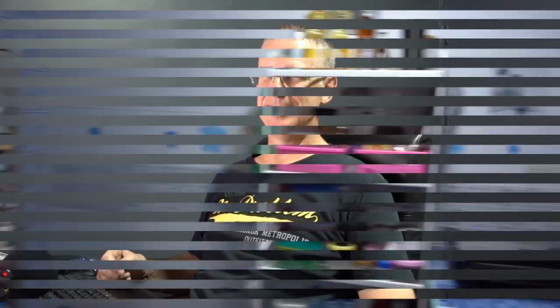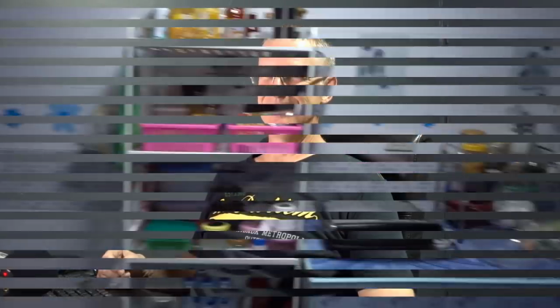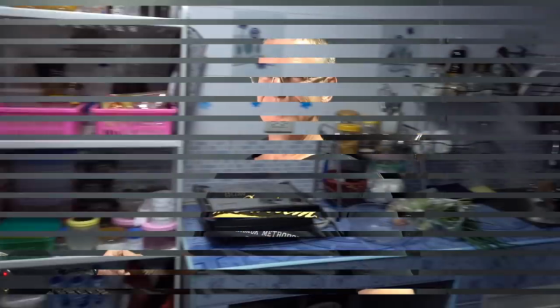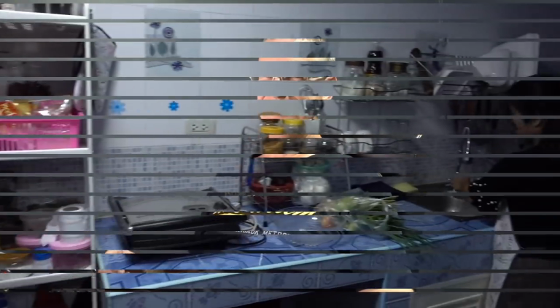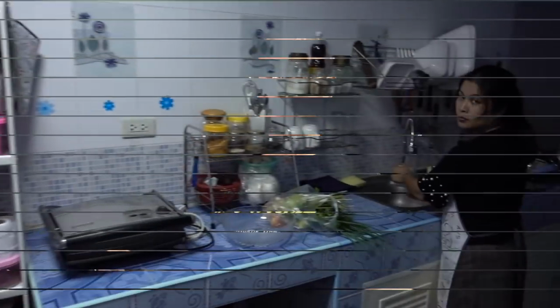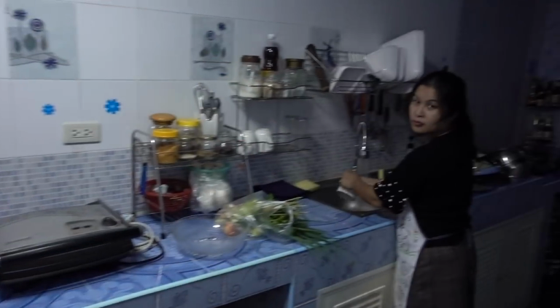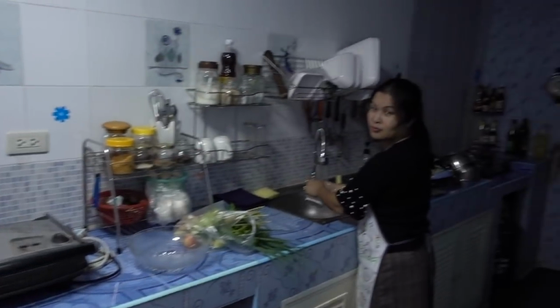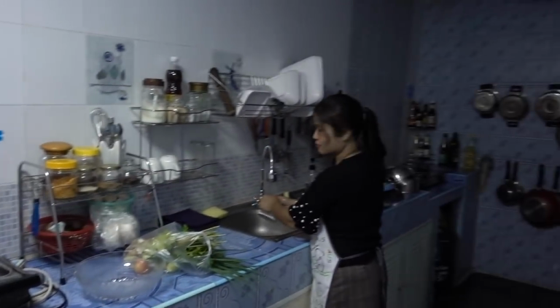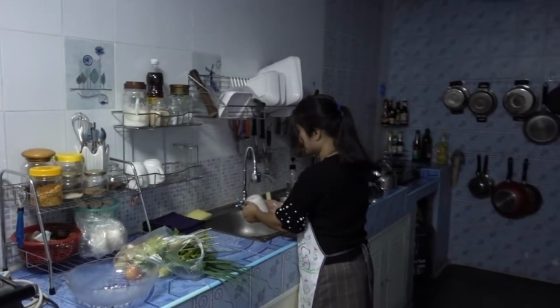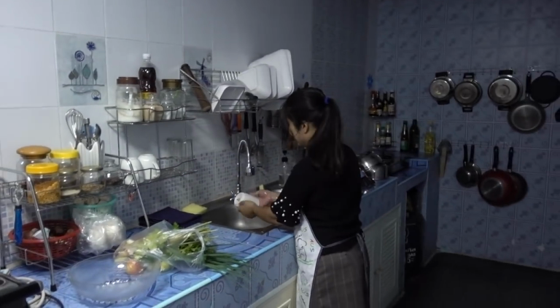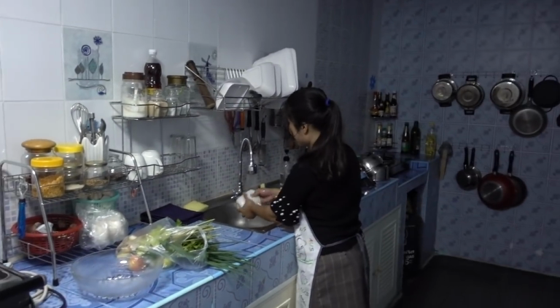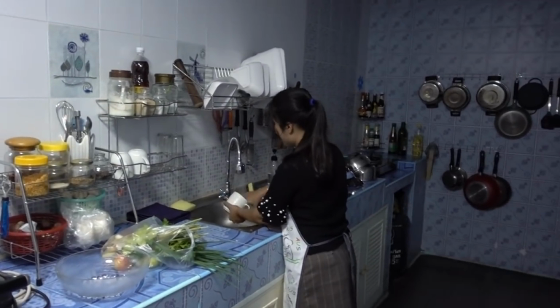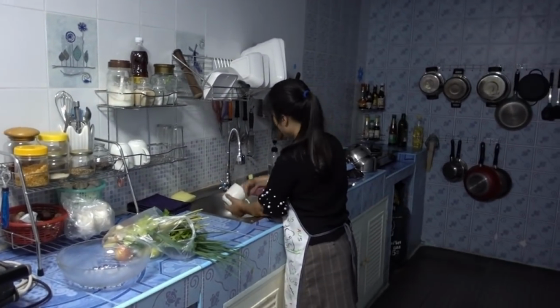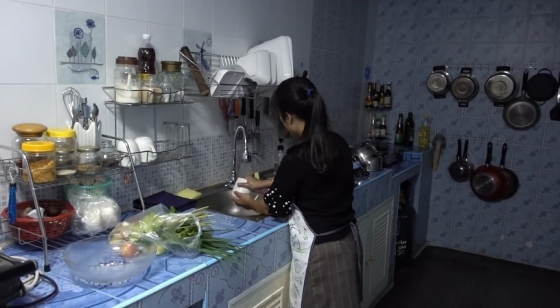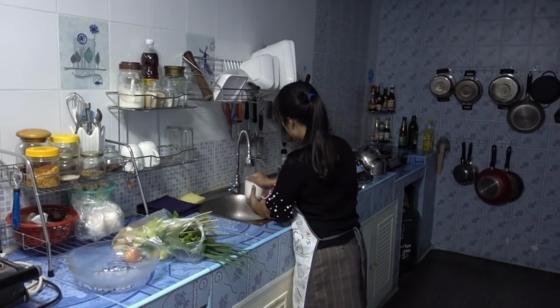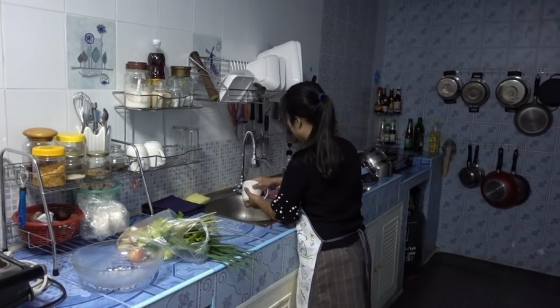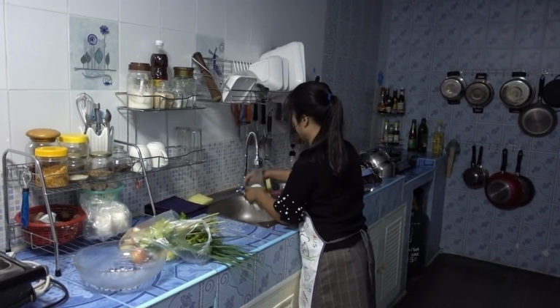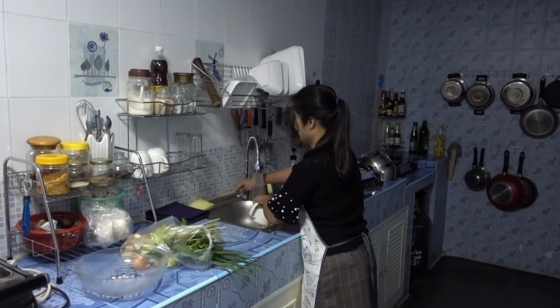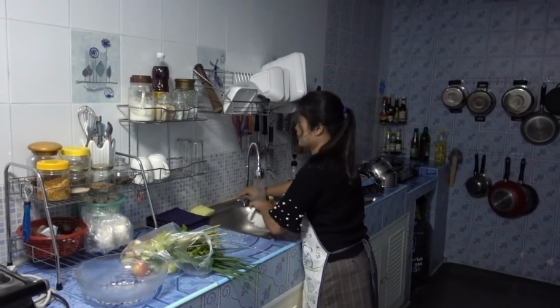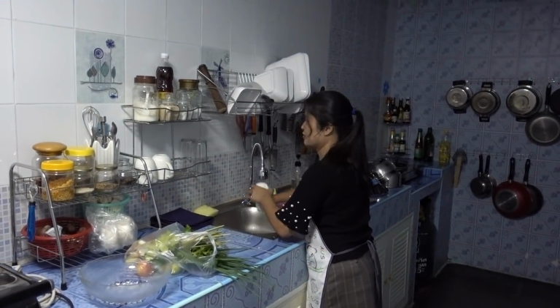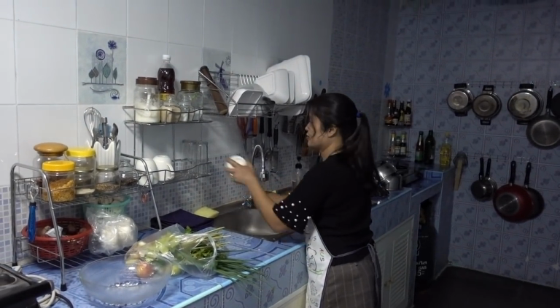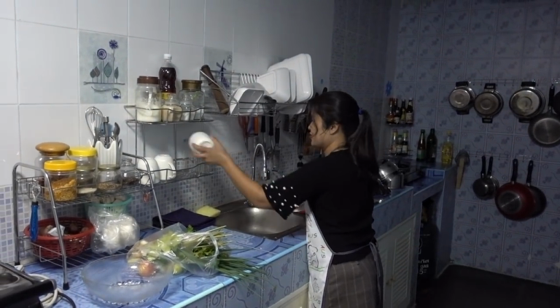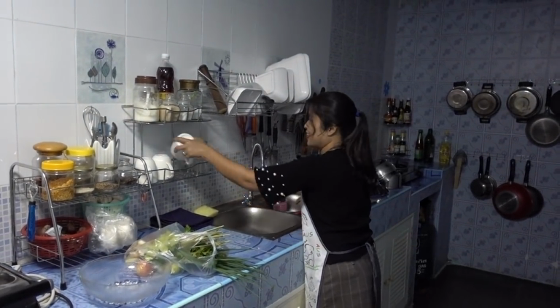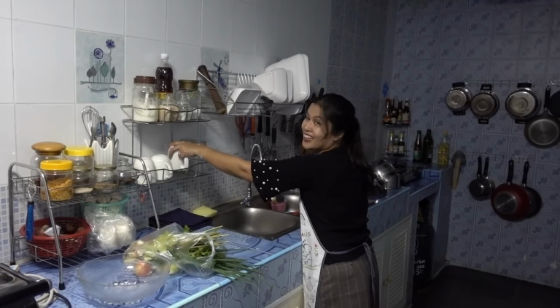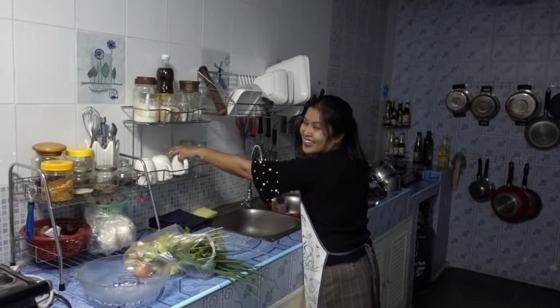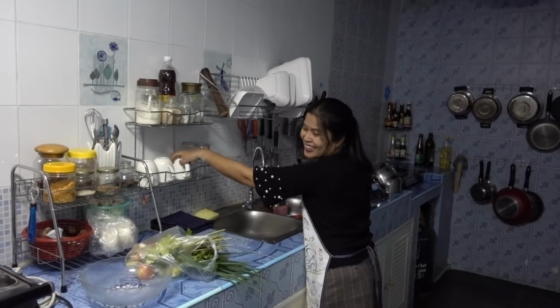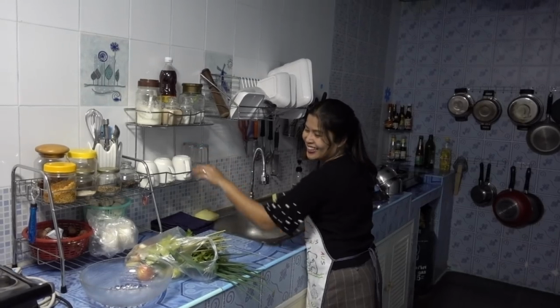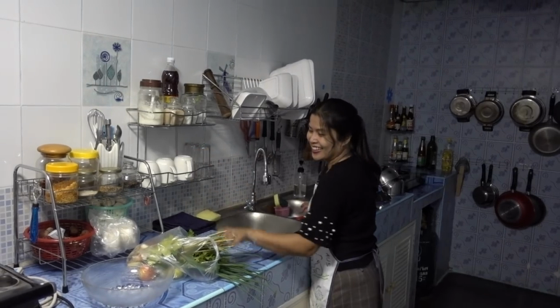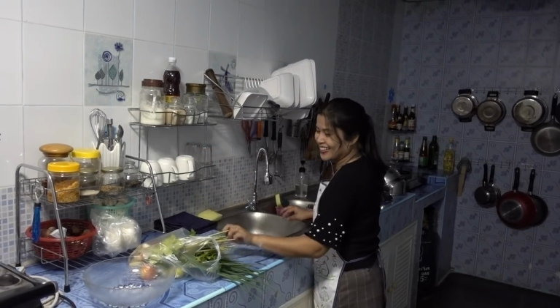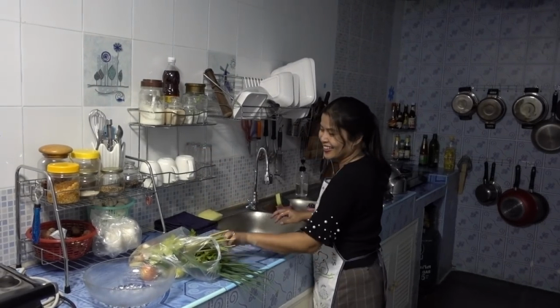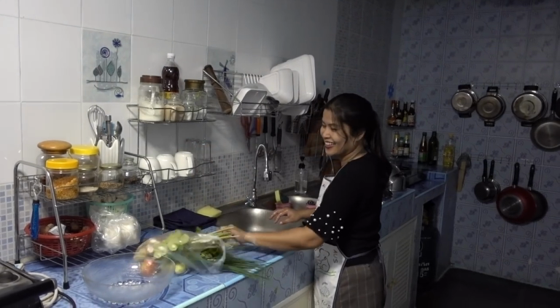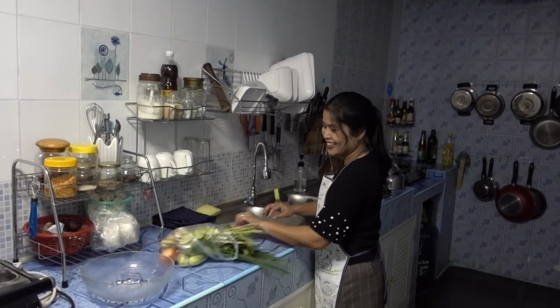Oh, you haven't started cooking yet? I'm washing up. We're hungry, baby! Everyone's hungry.